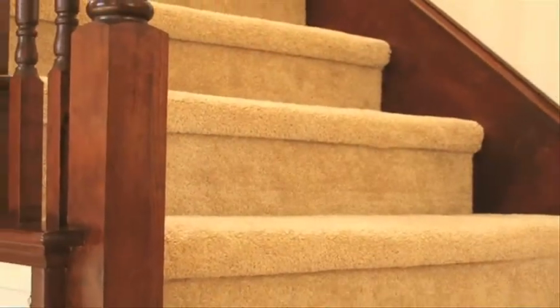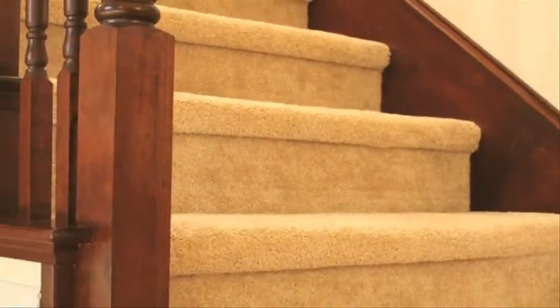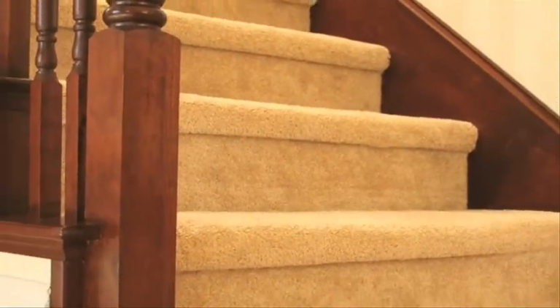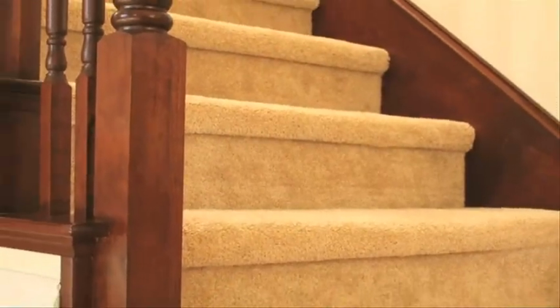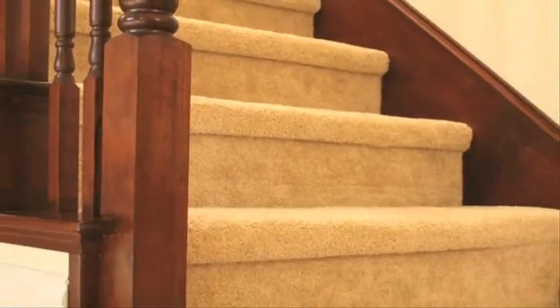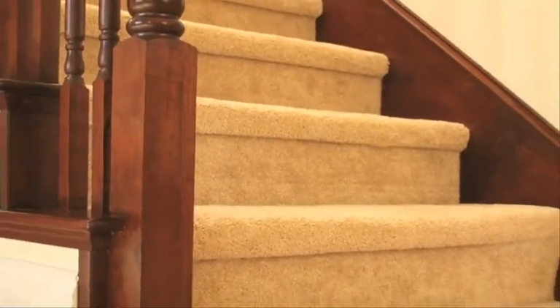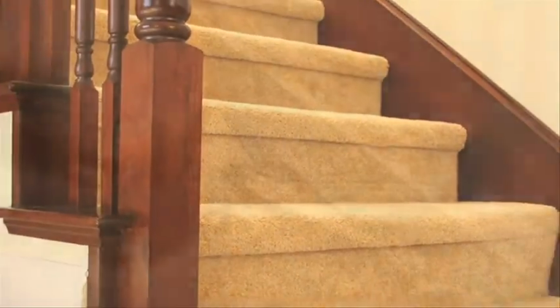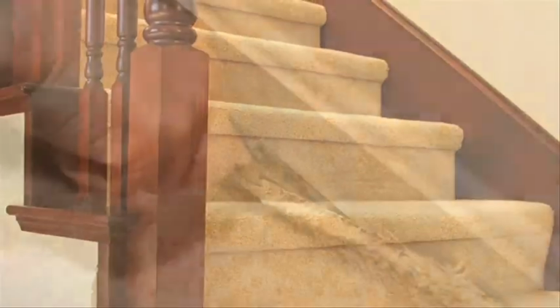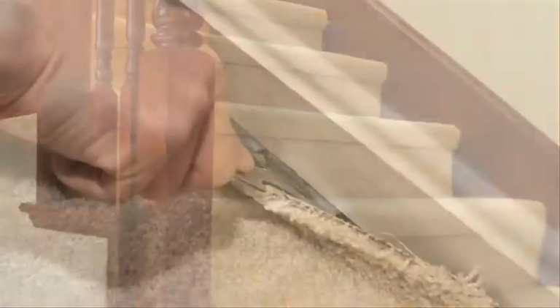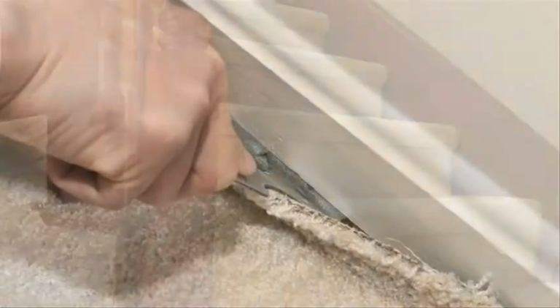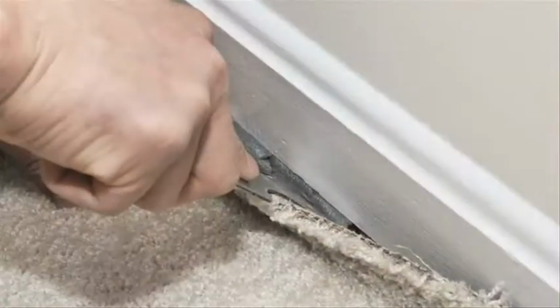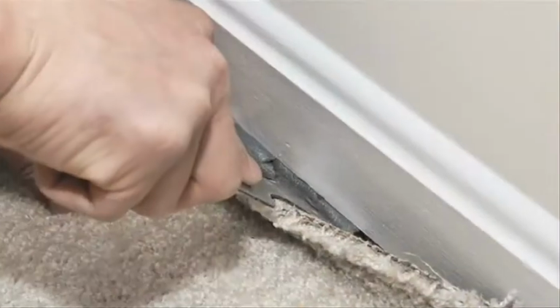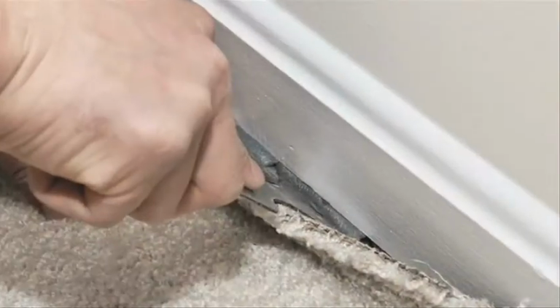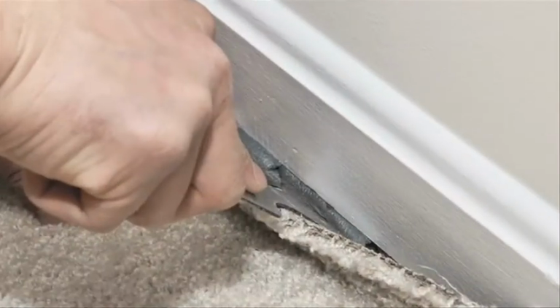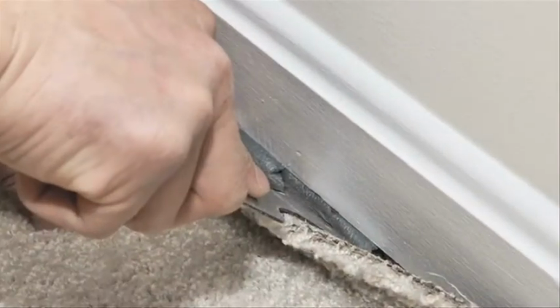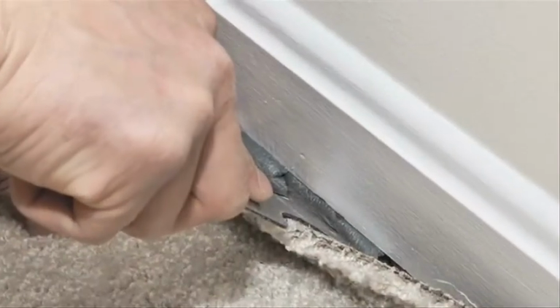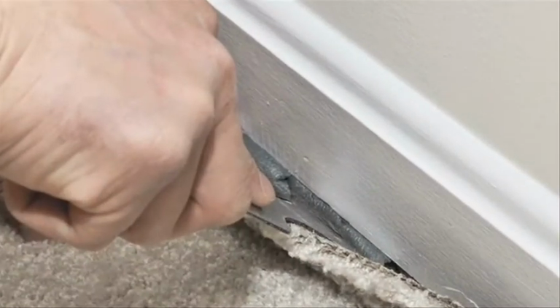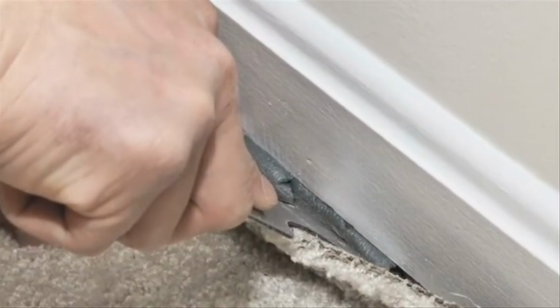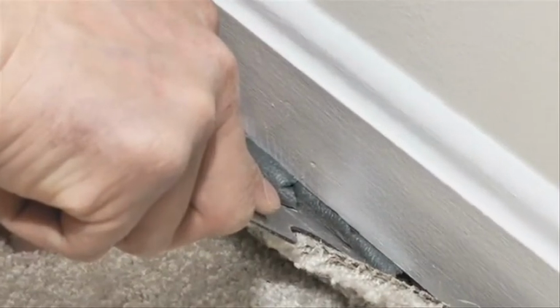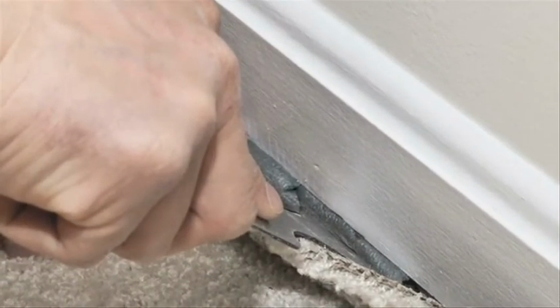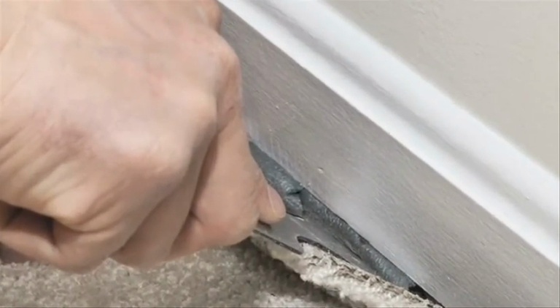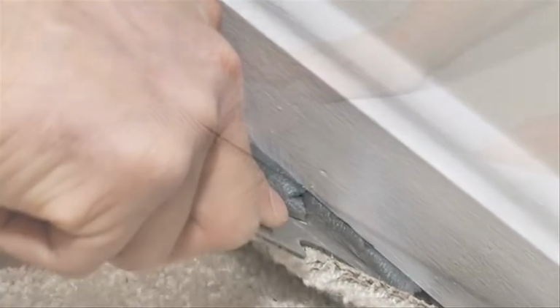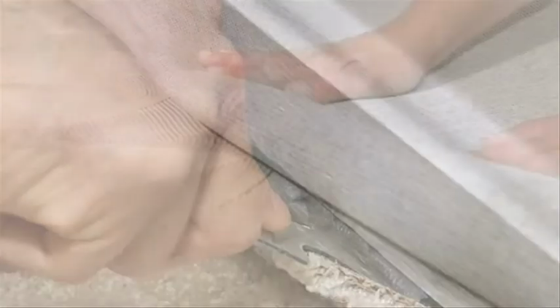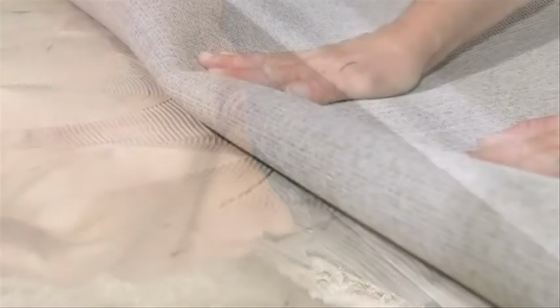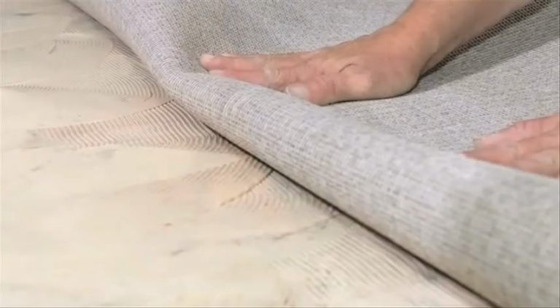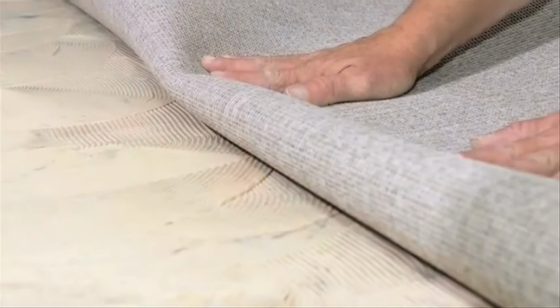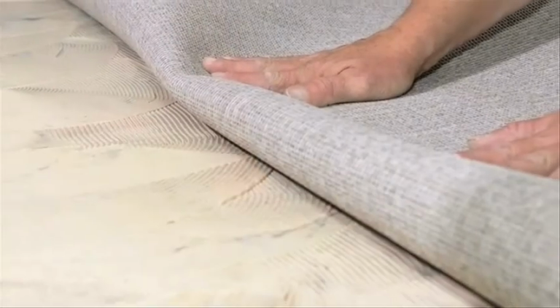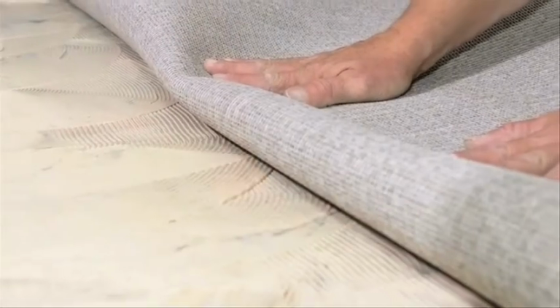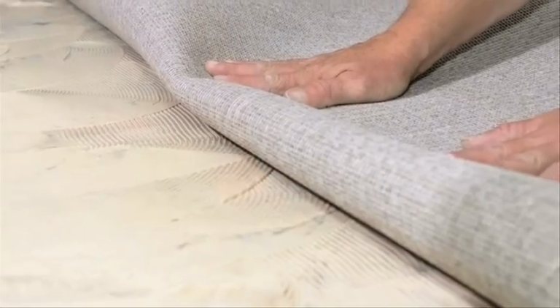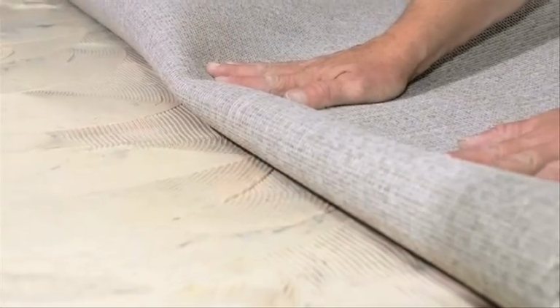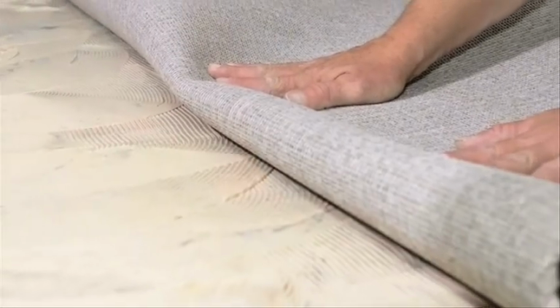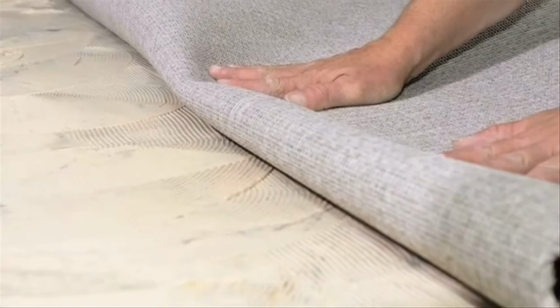Our in-store decorators will help you find the right style for your home. Don't wait, visit our showroom today.